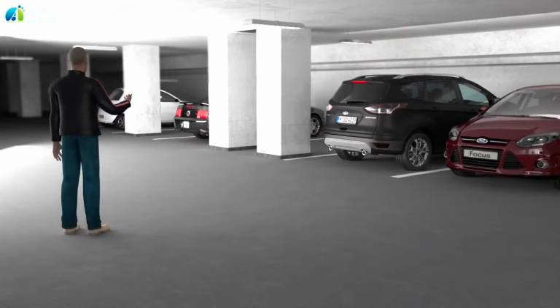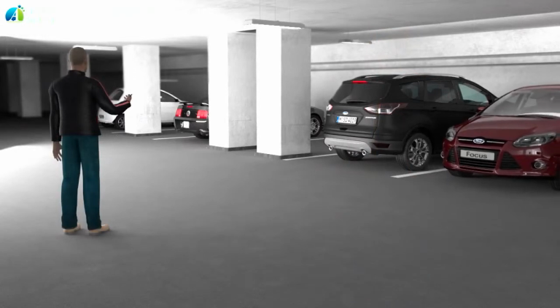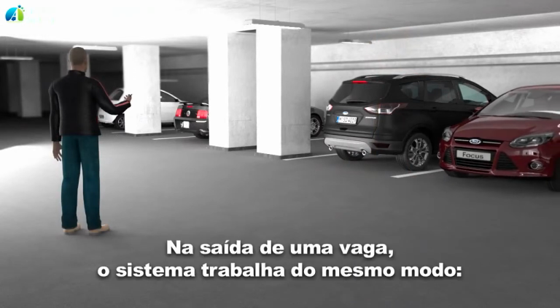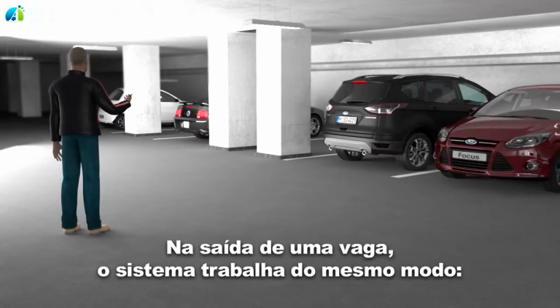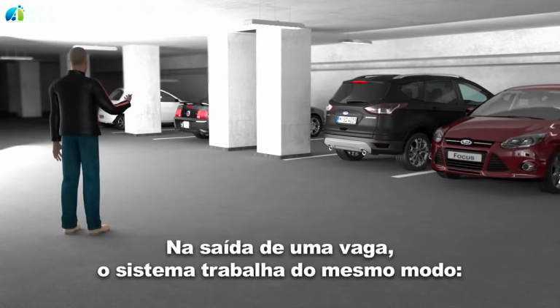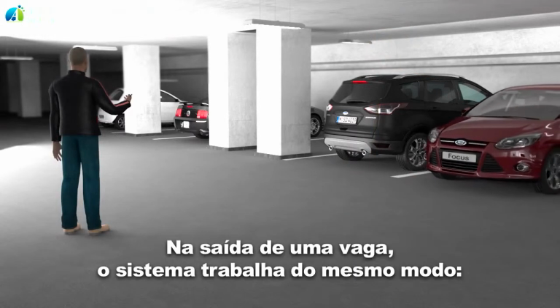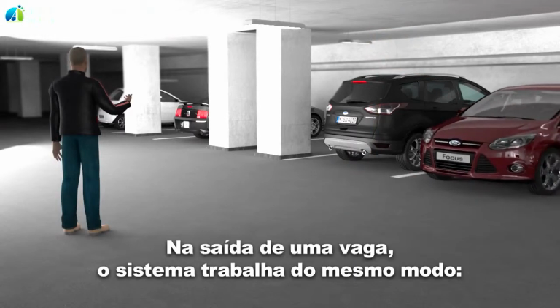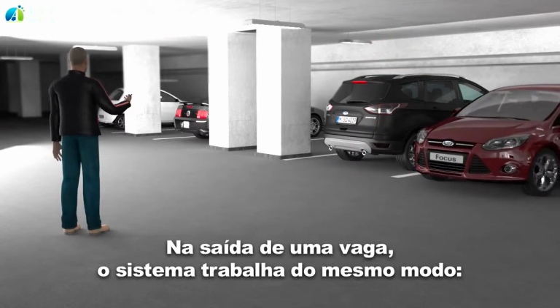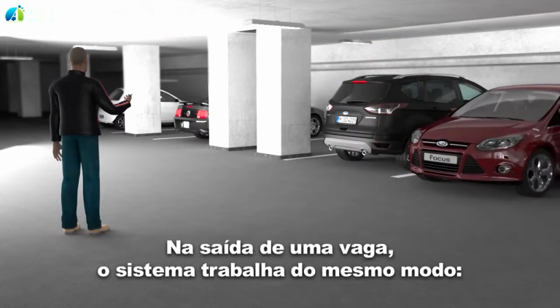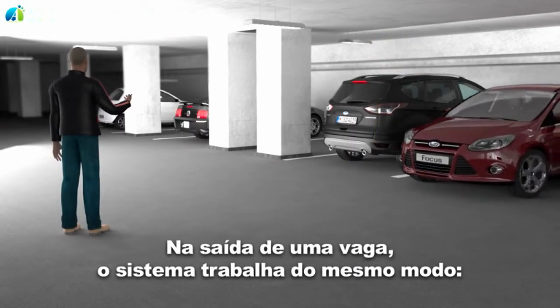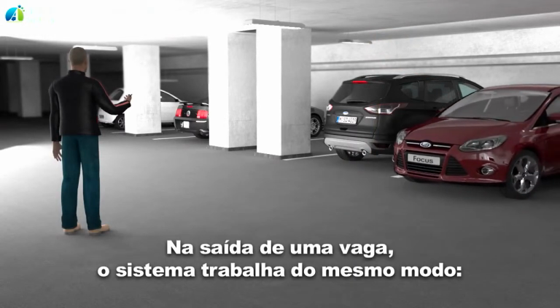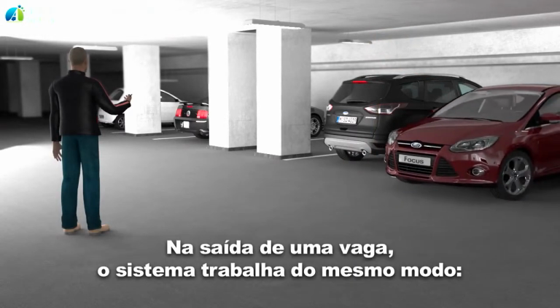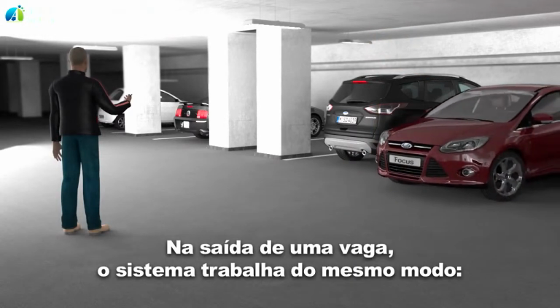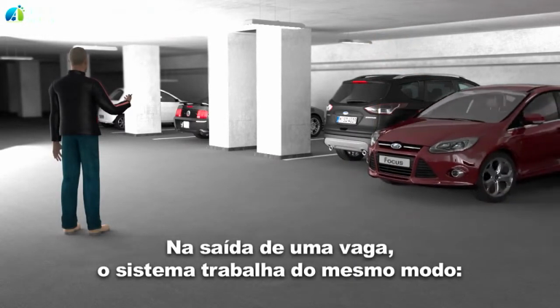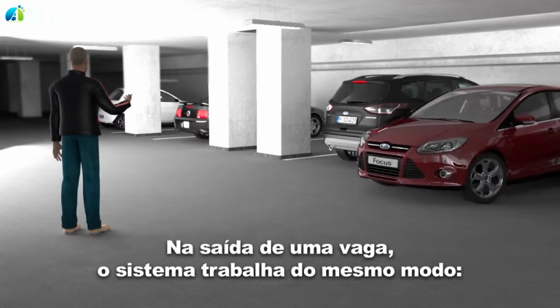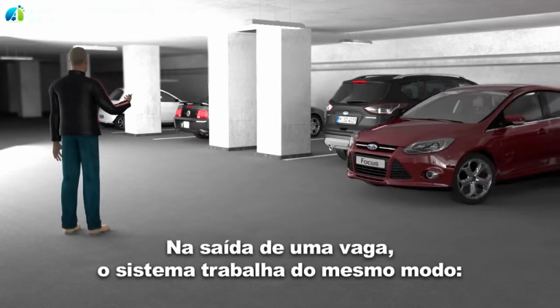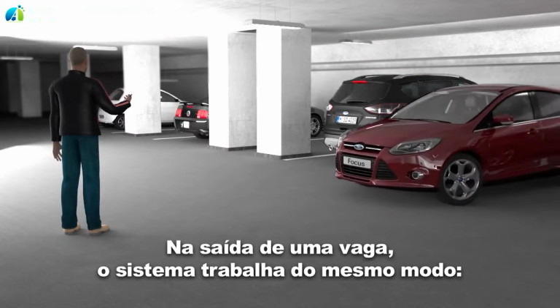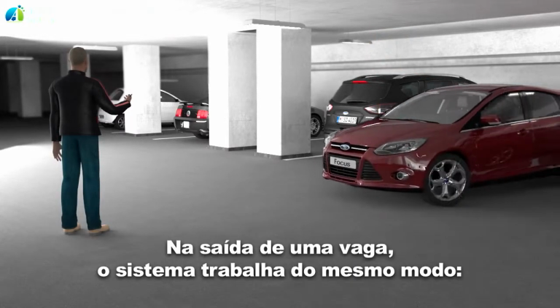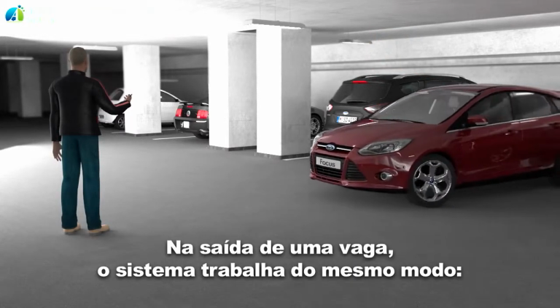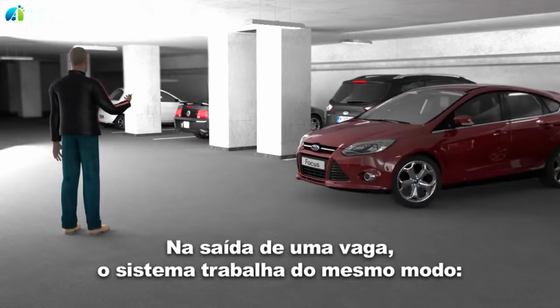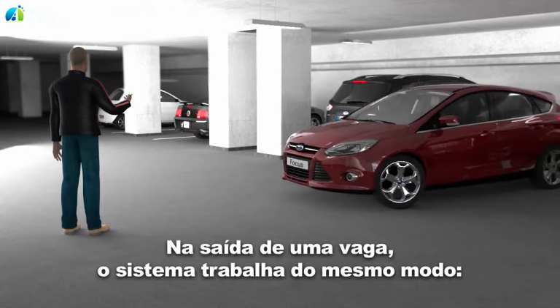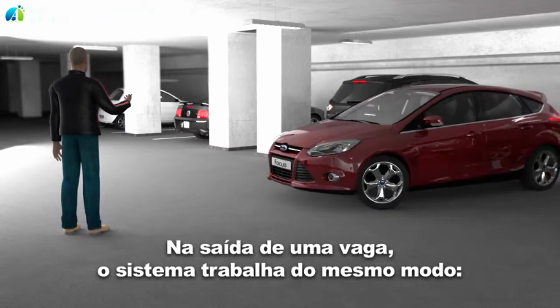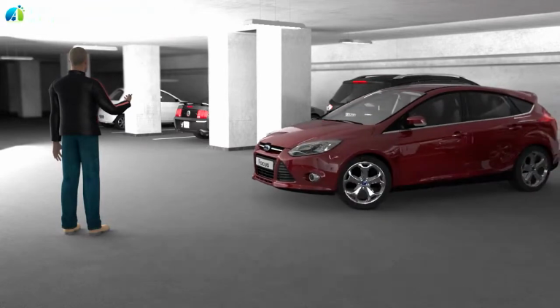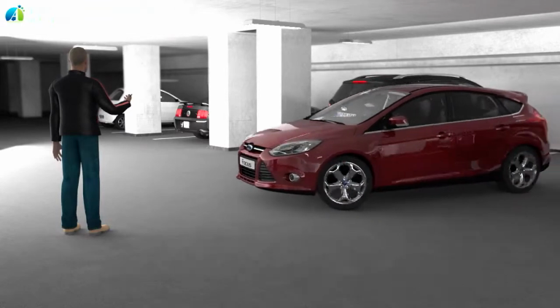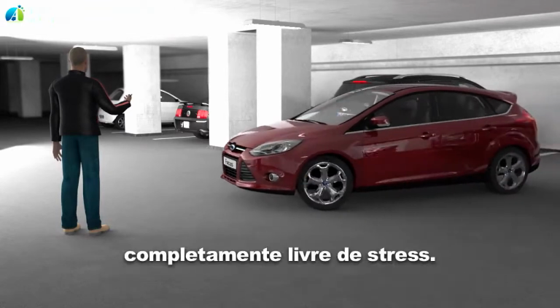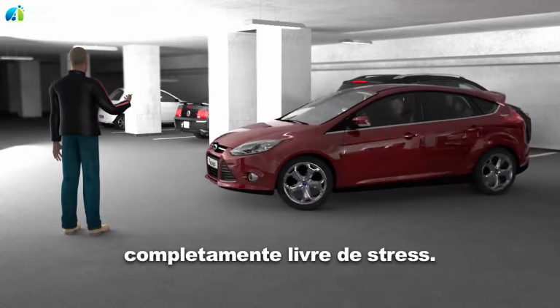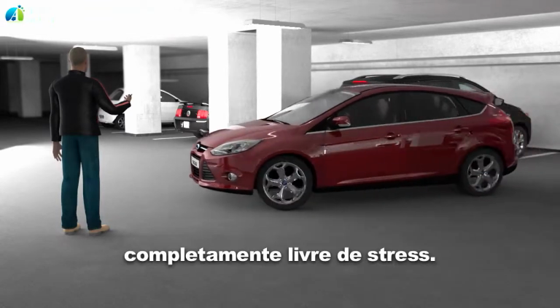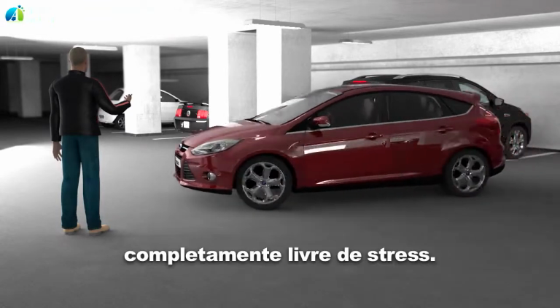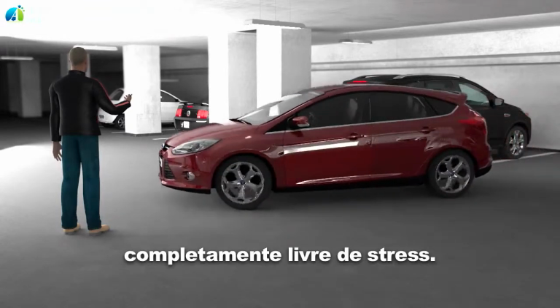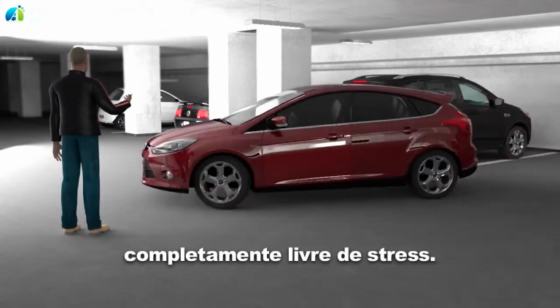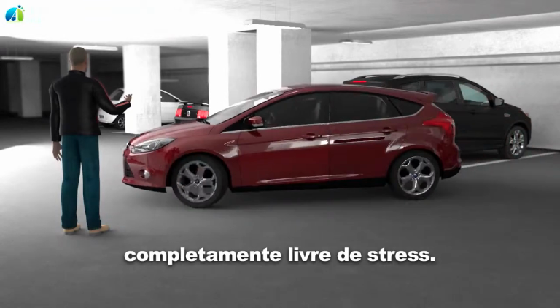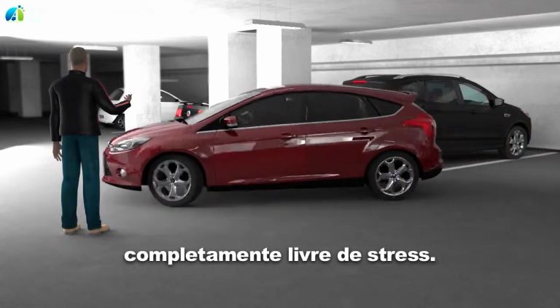When leaving the parking lot, the system works in the same manner, completely stress-free.